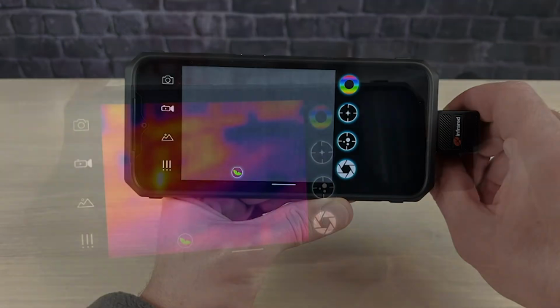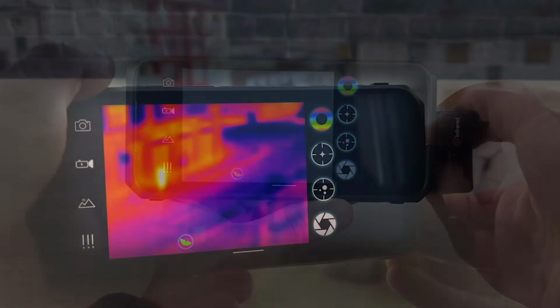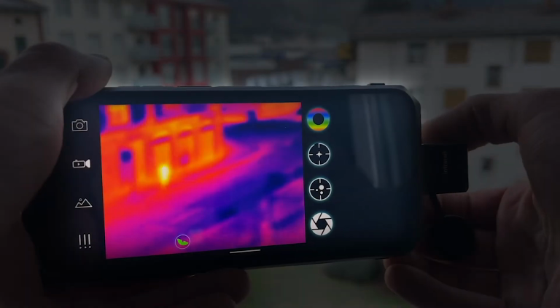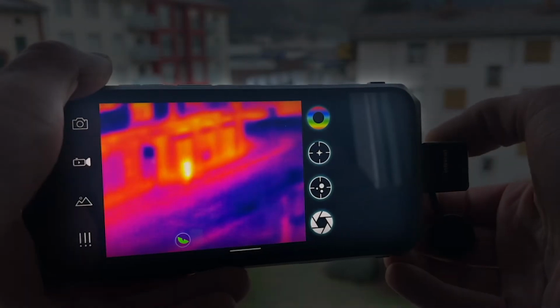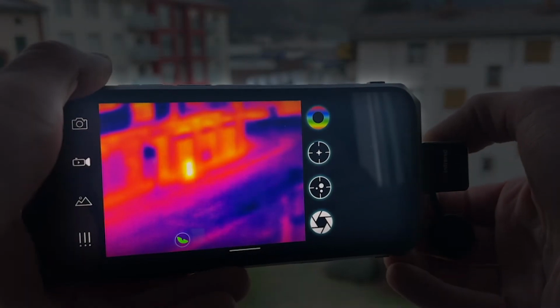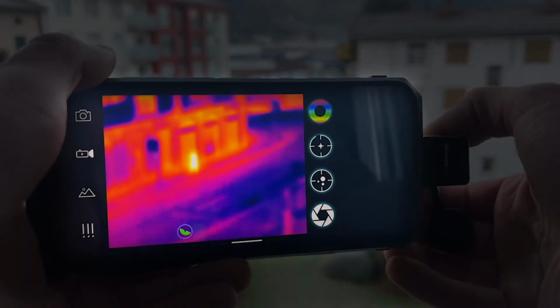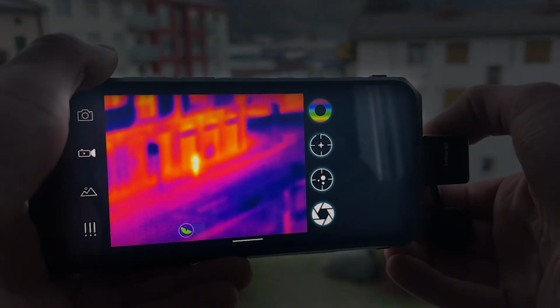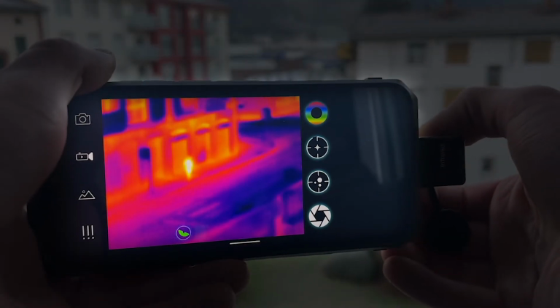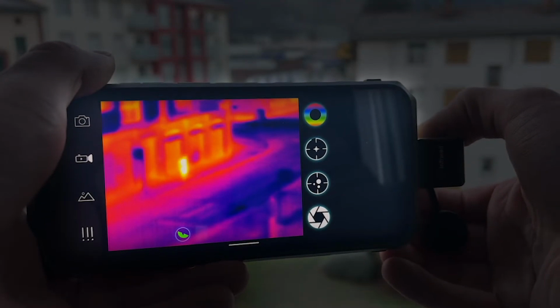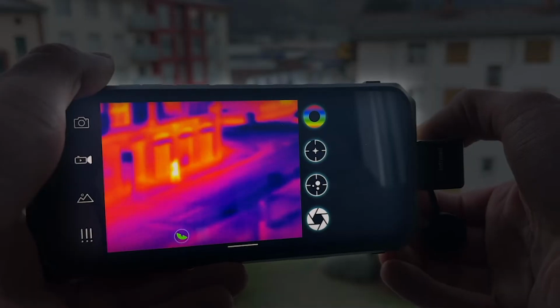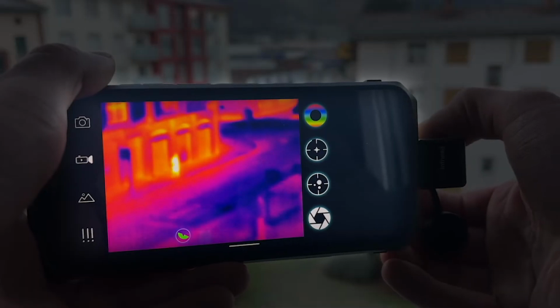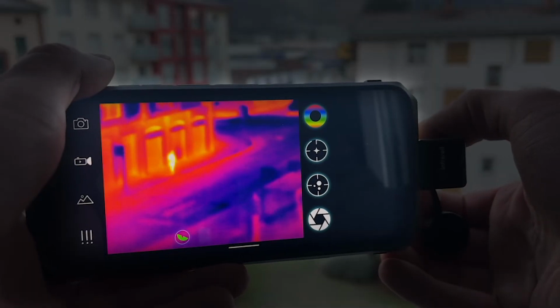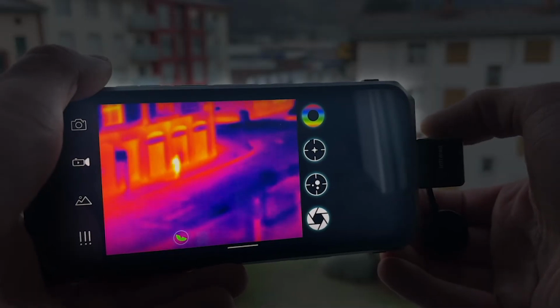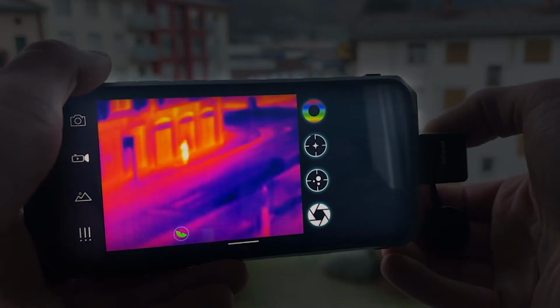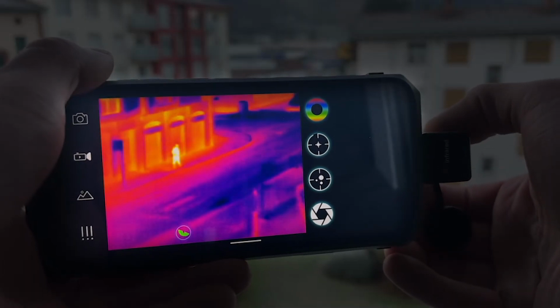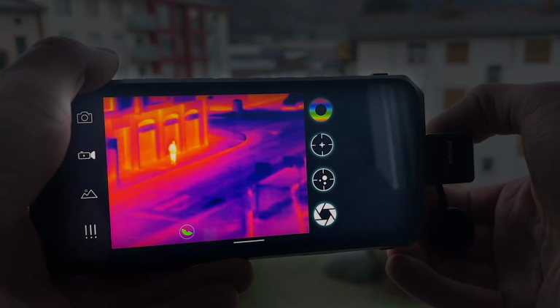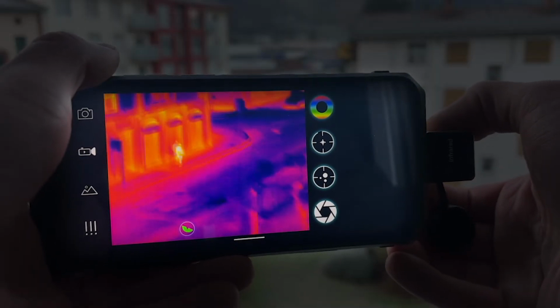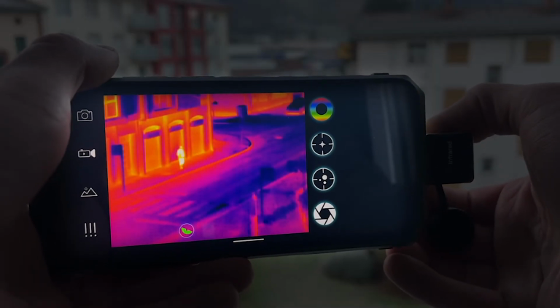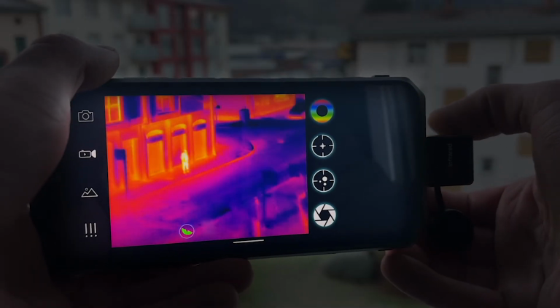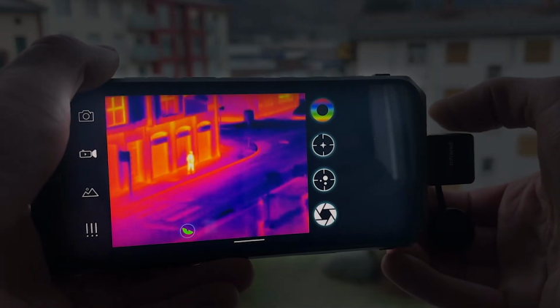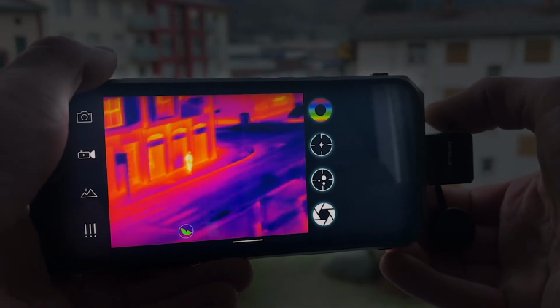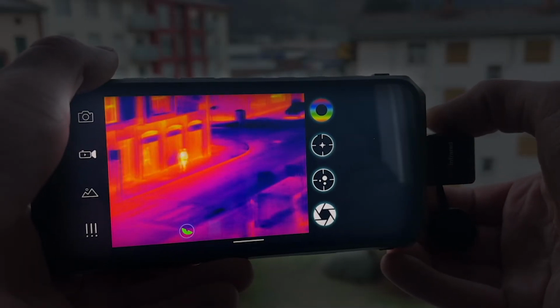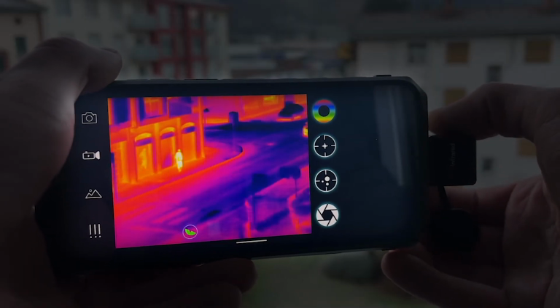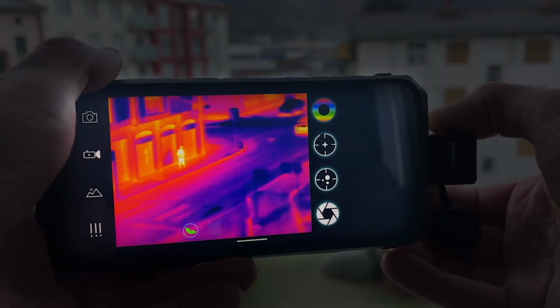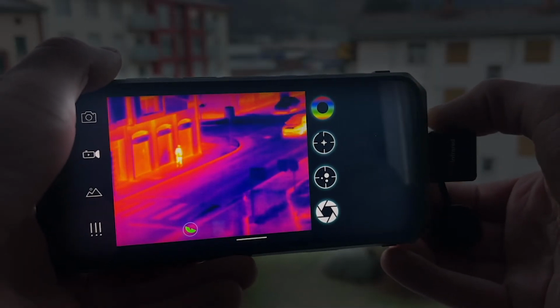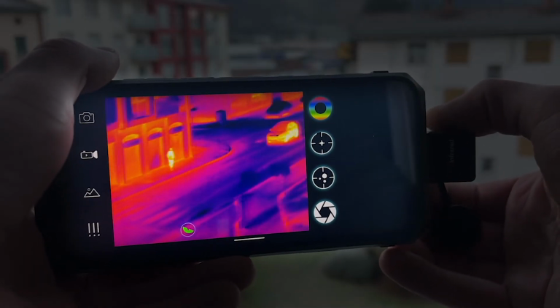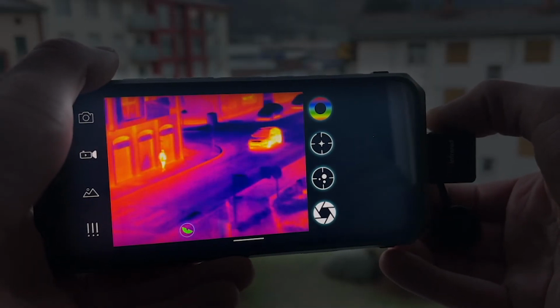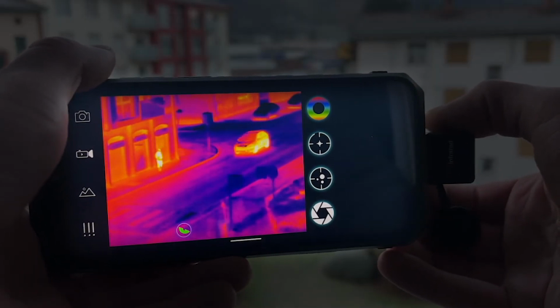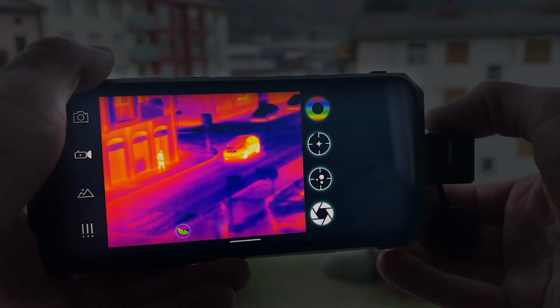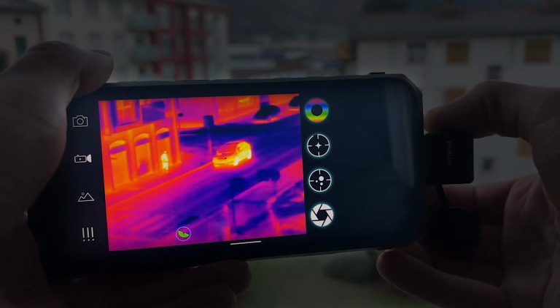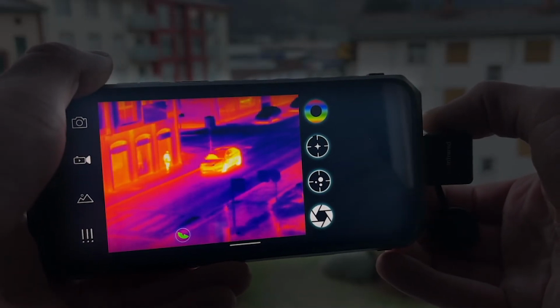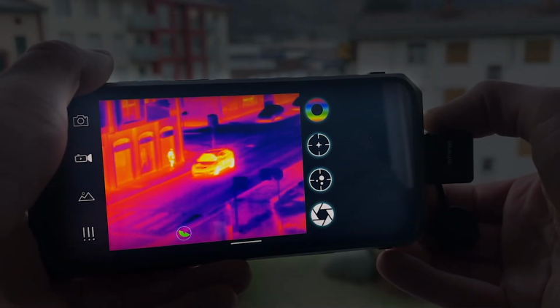You can see it's working. You can adjust the focus by twisting the lens on the camera — right about there seems to be the most focused.